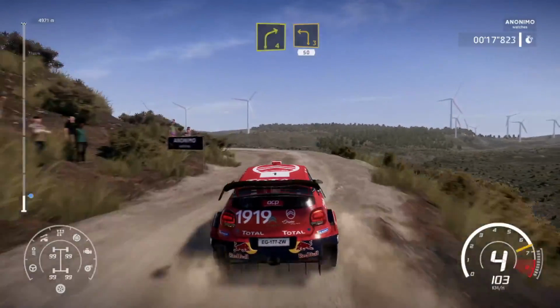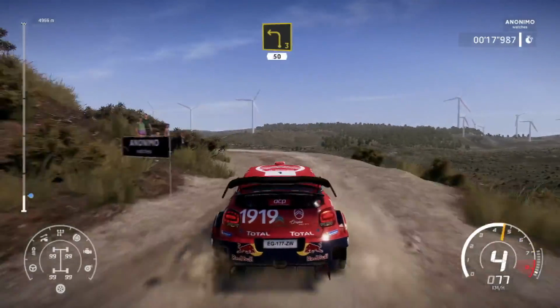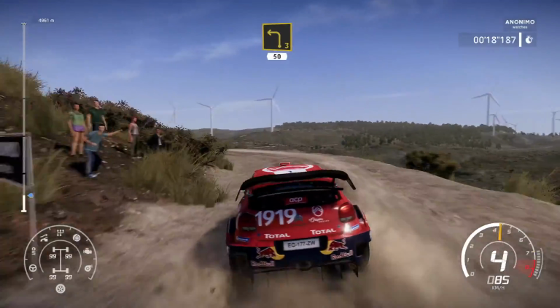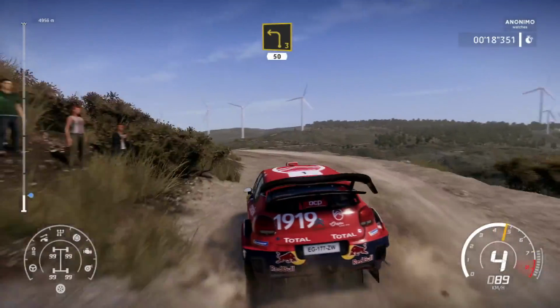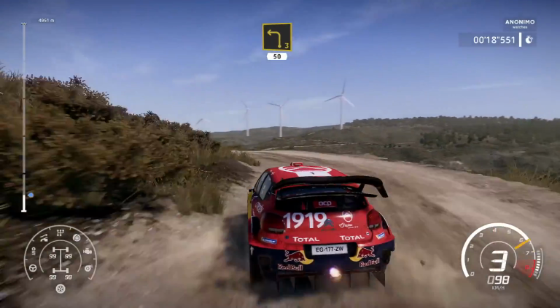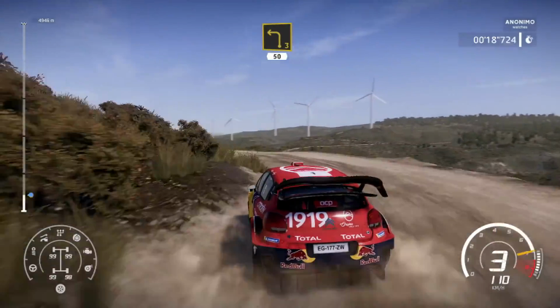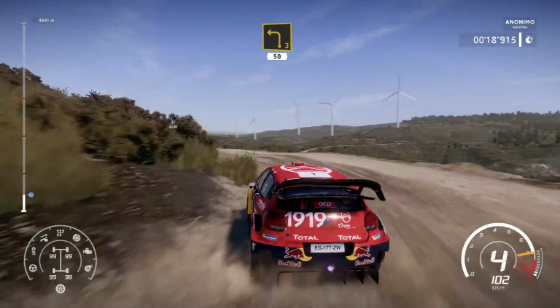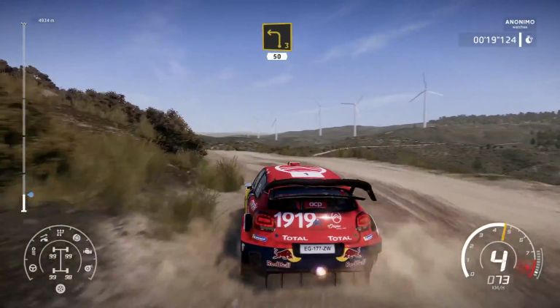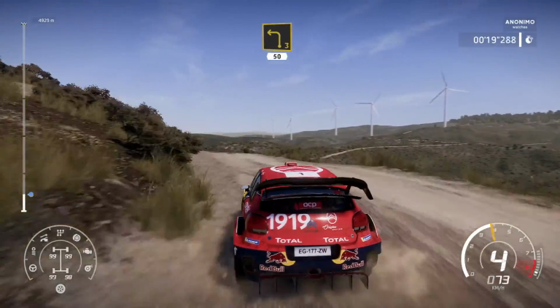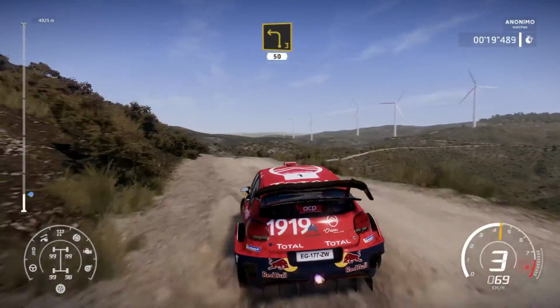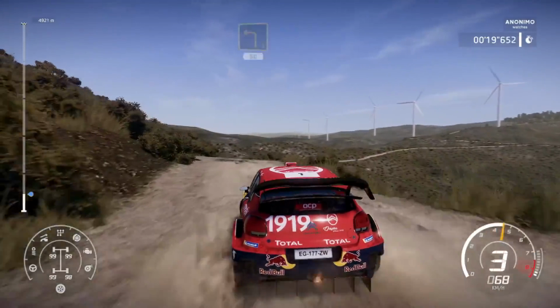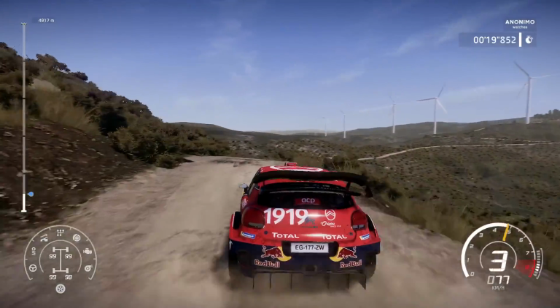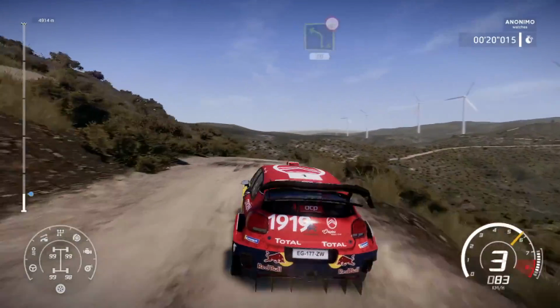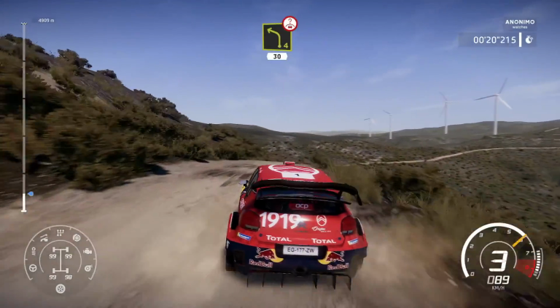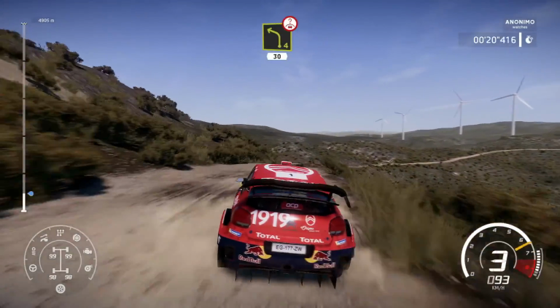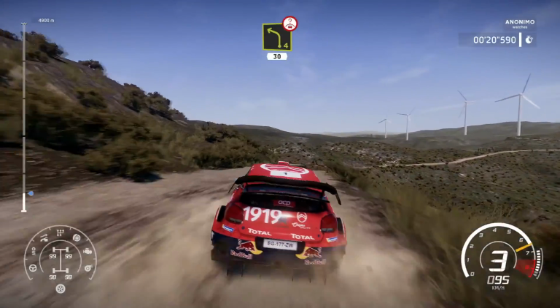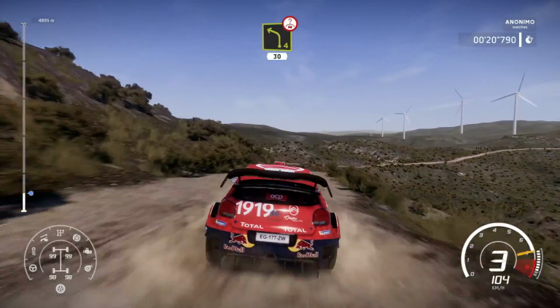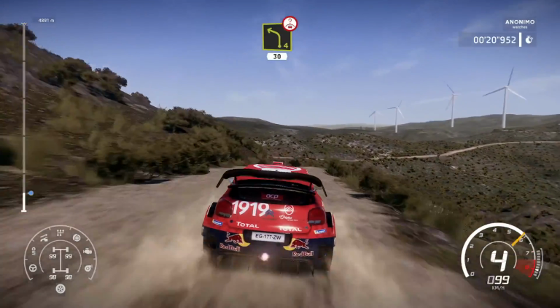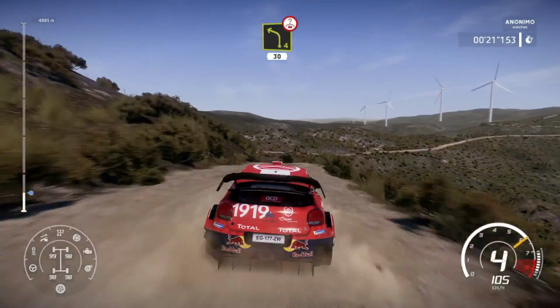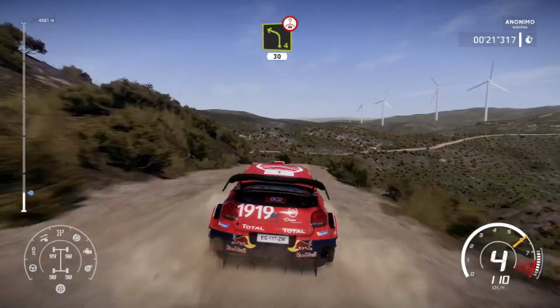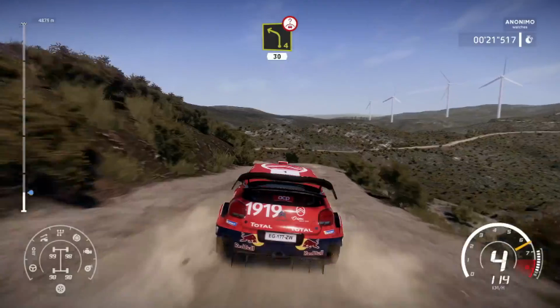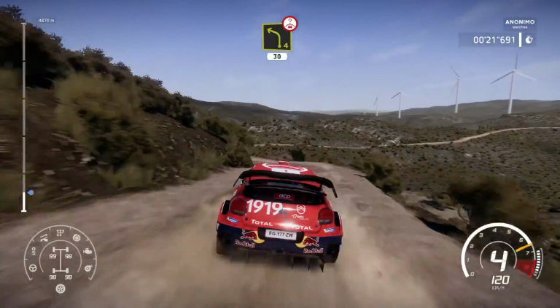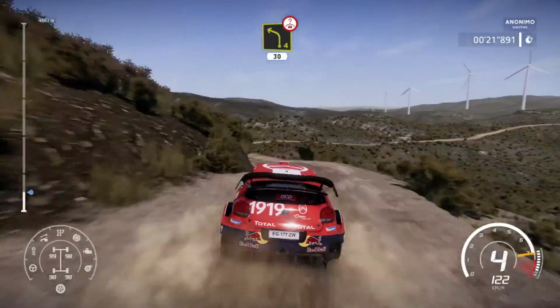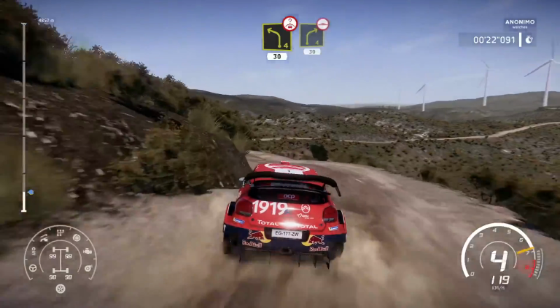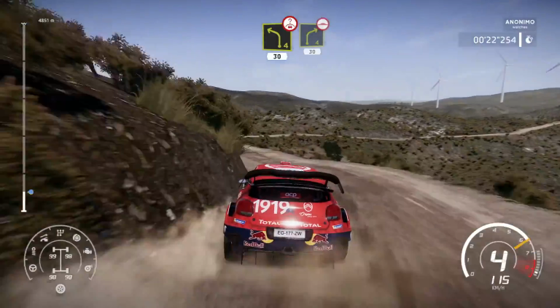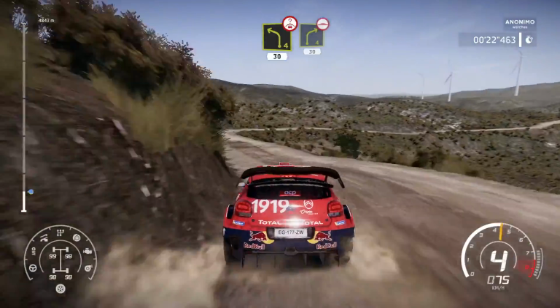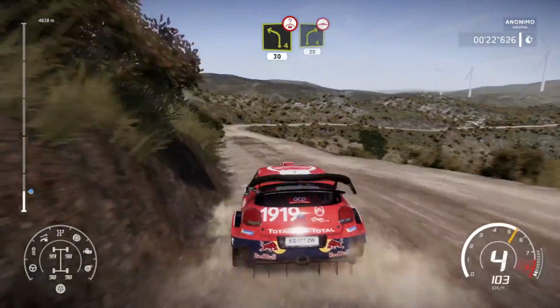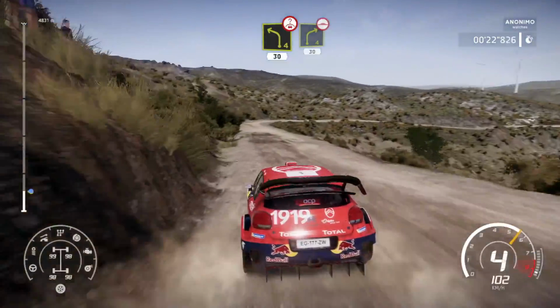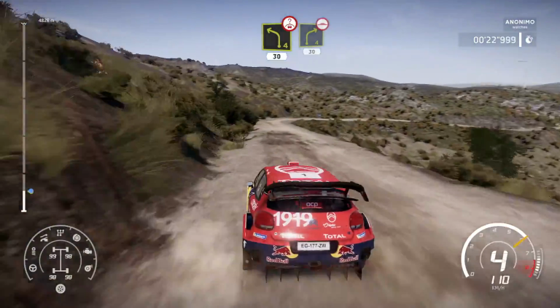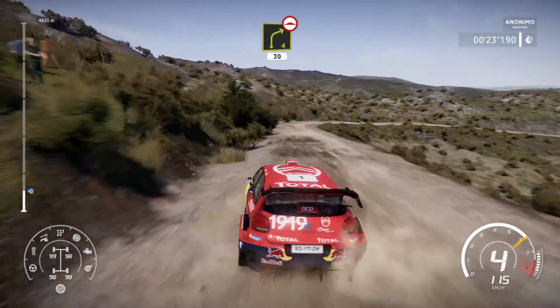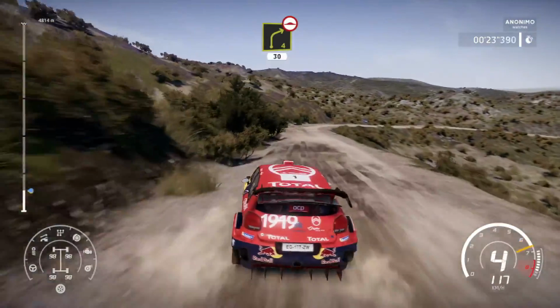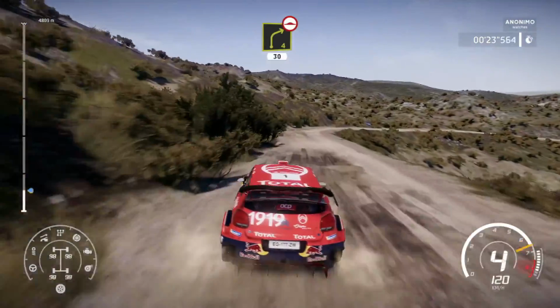Left 4 bumpy, 30, right 4 long, bumpy, 30.